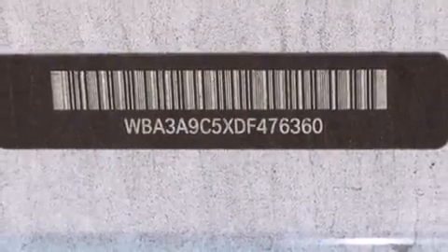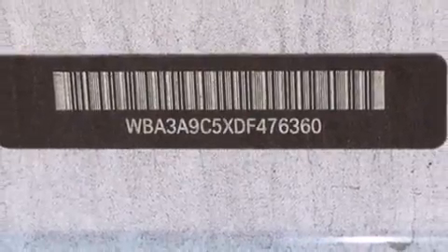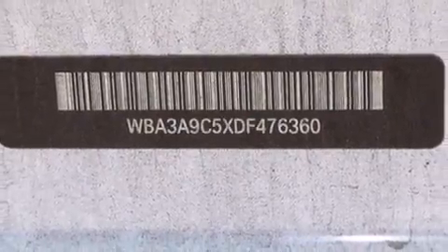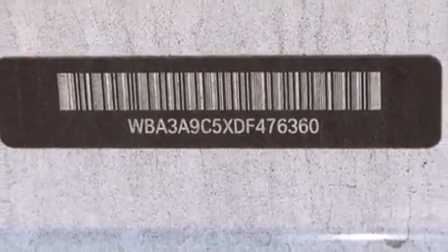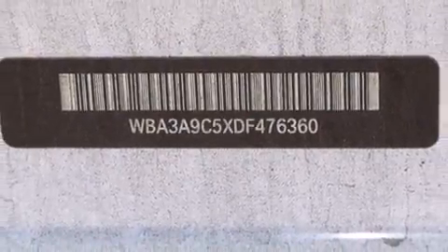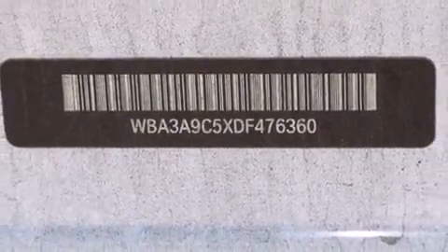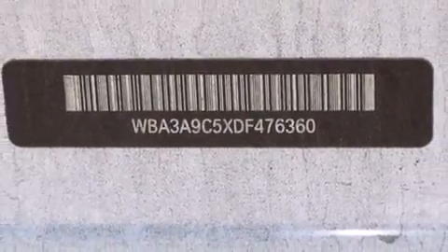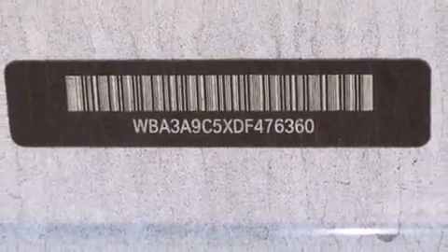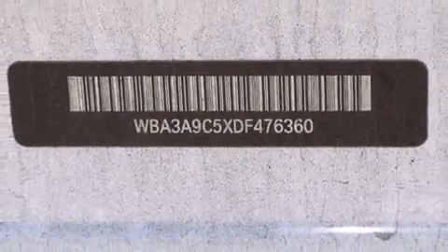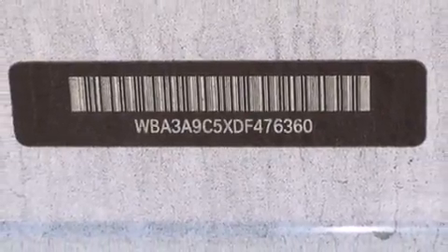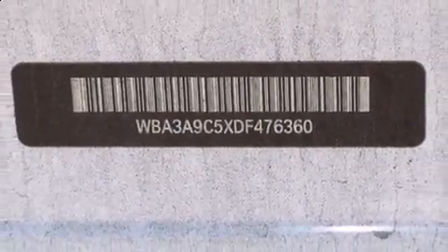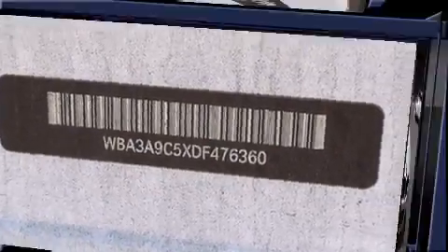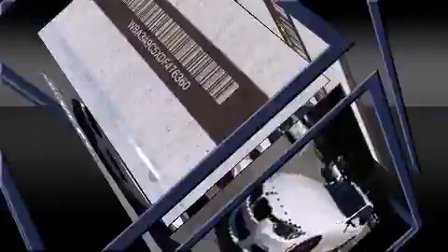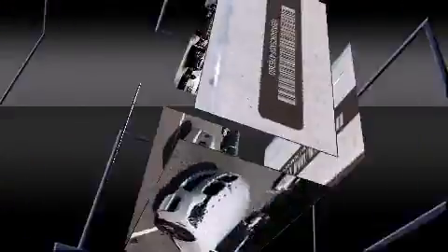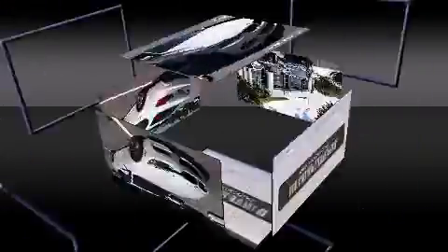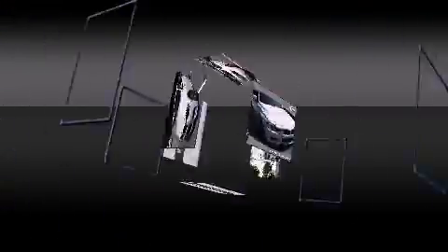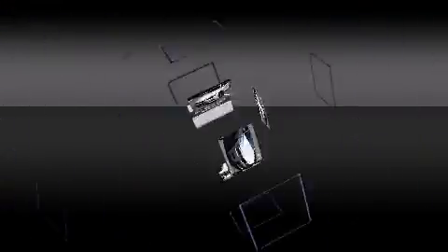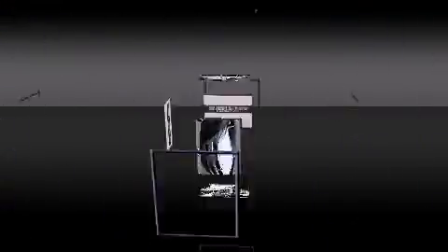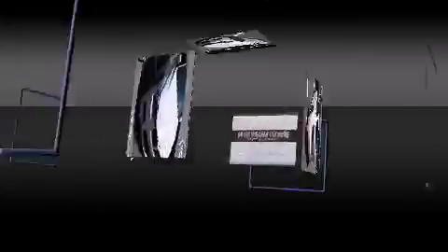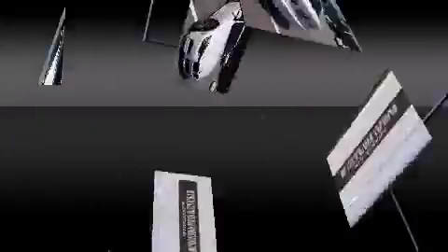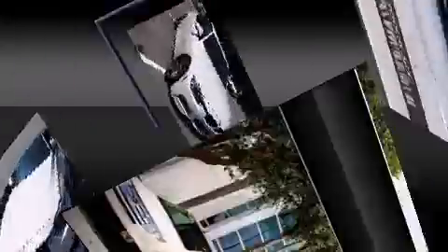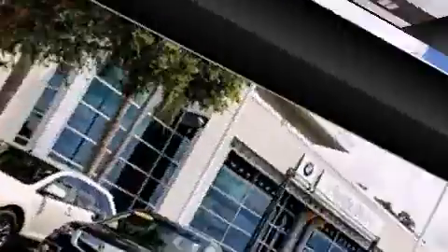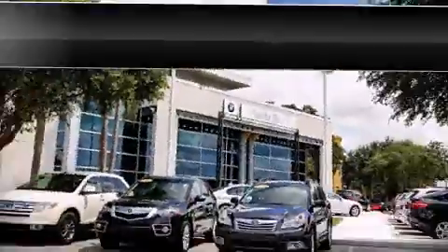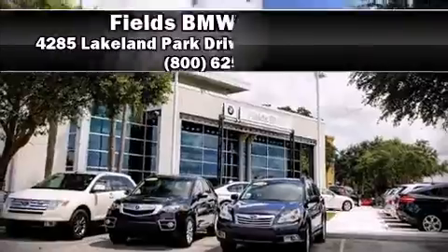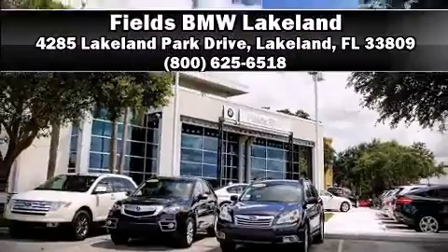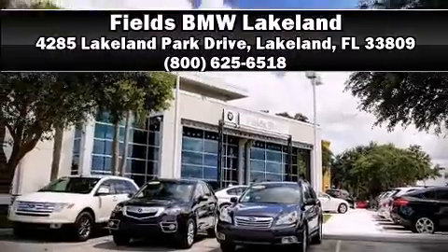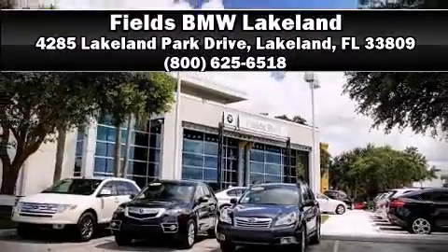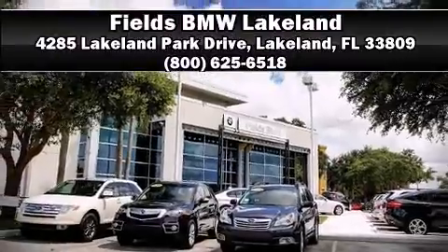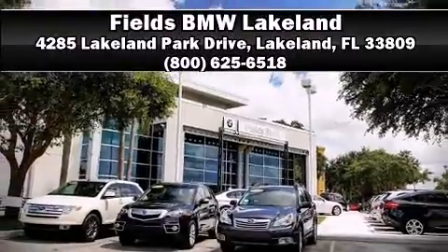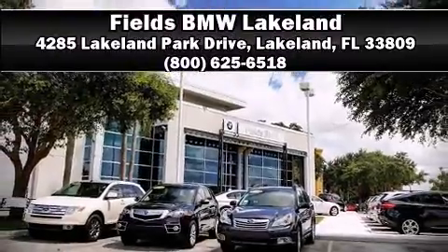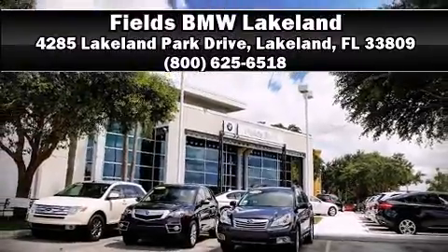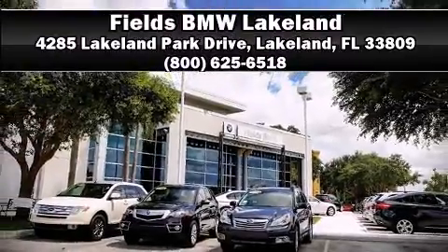Our team is professional and we offer a no-pressure environment. We are here to help you. Thank you.